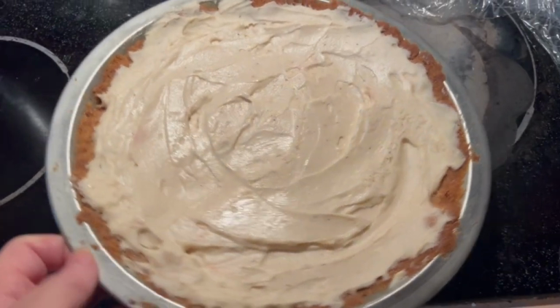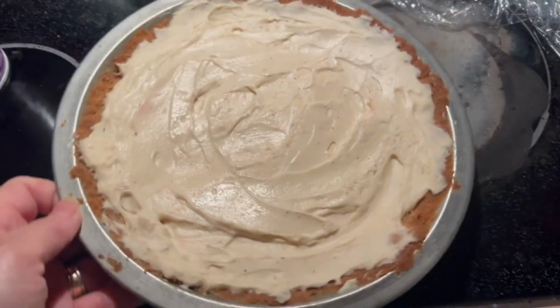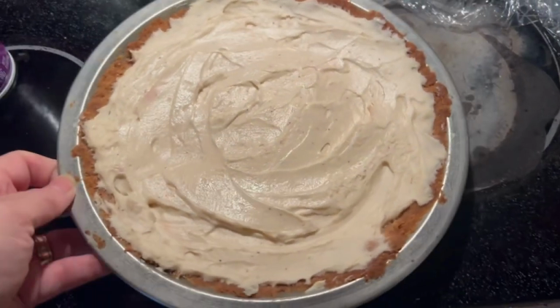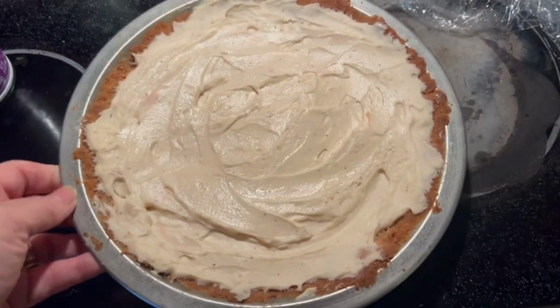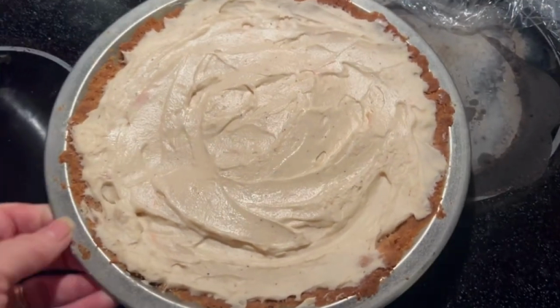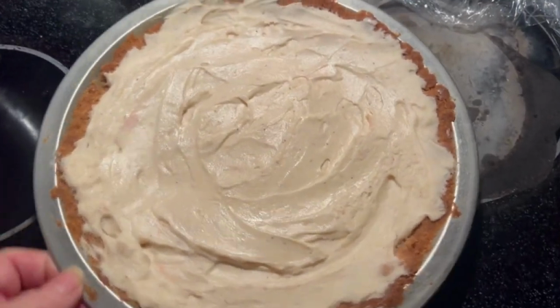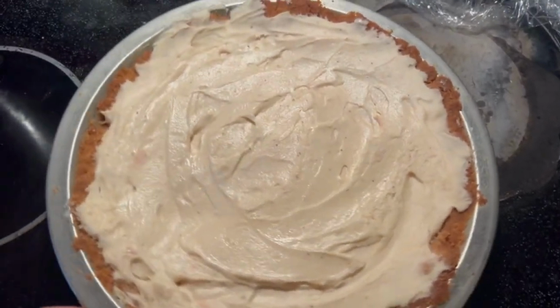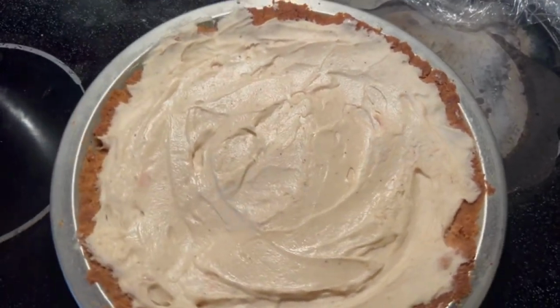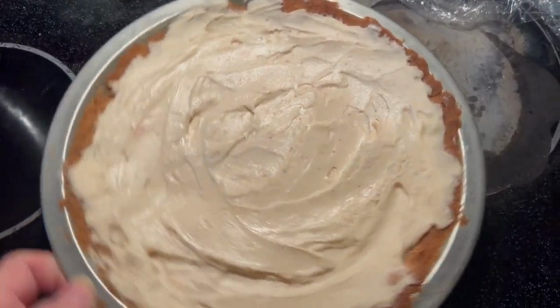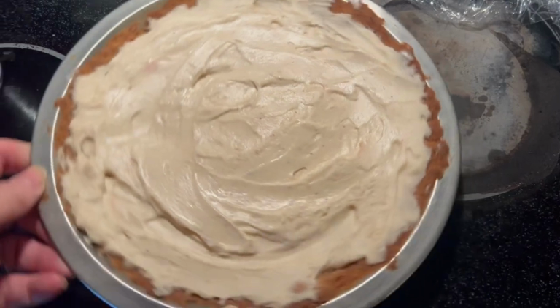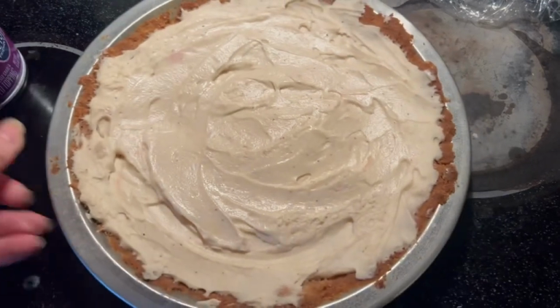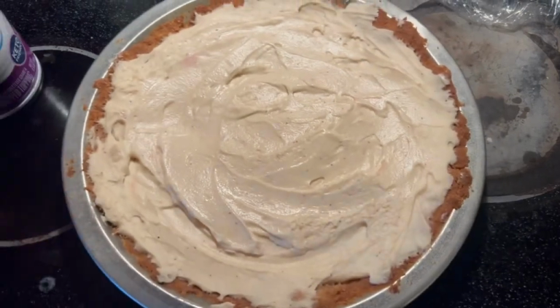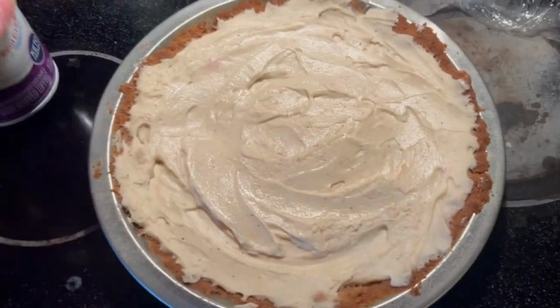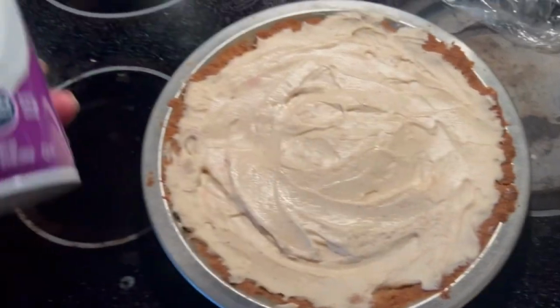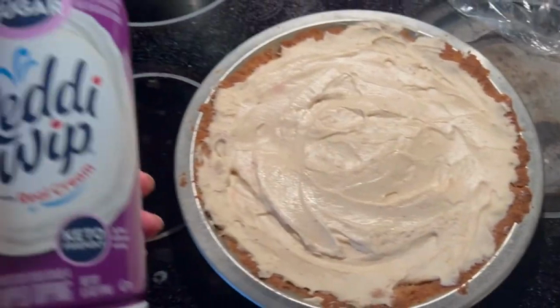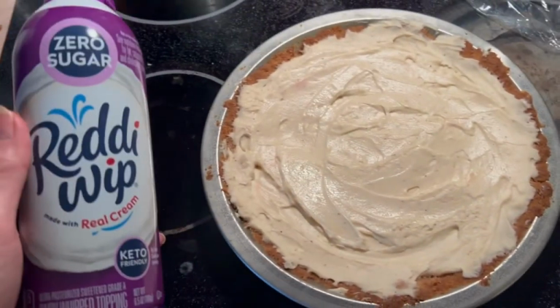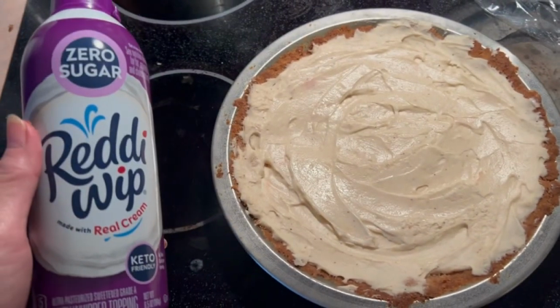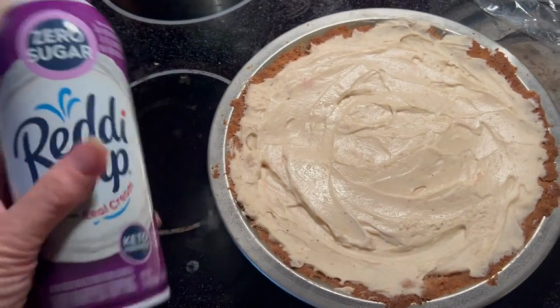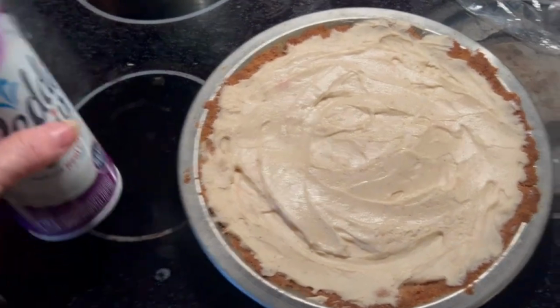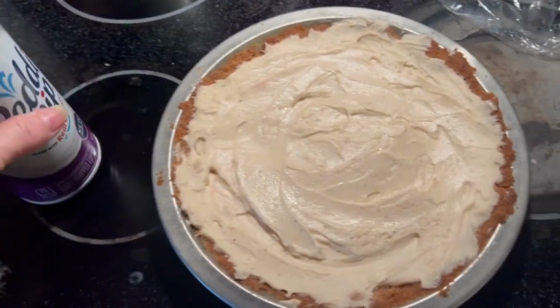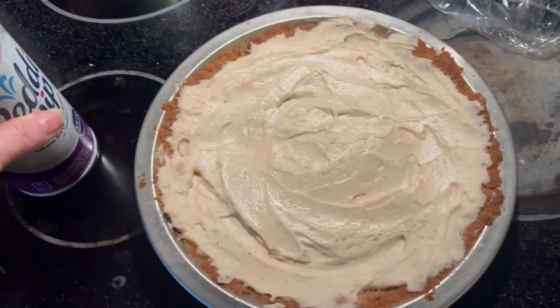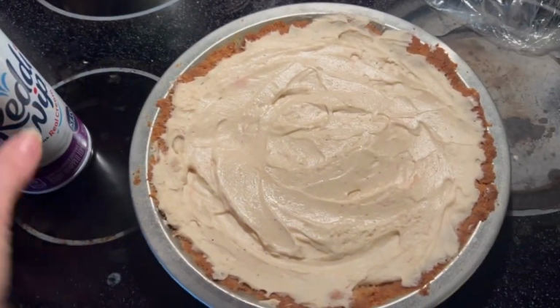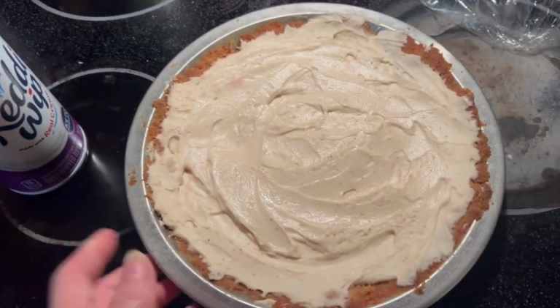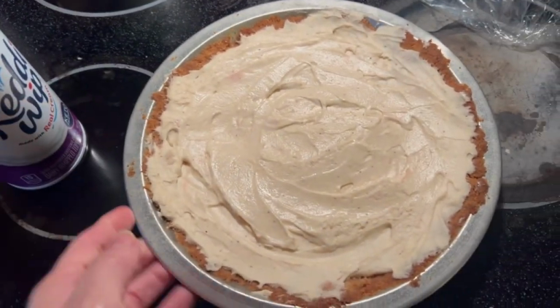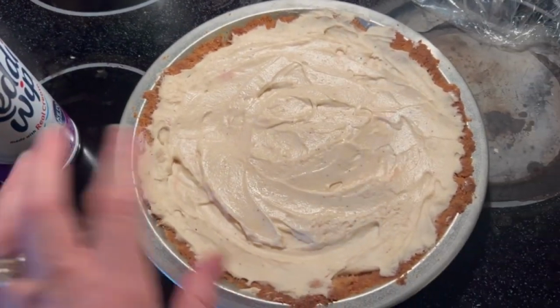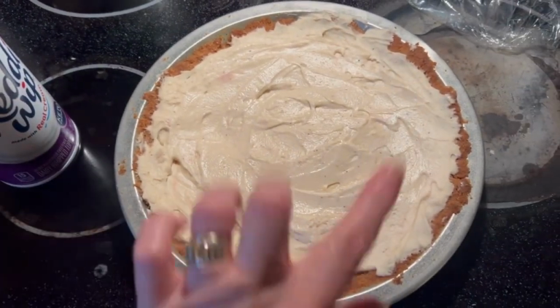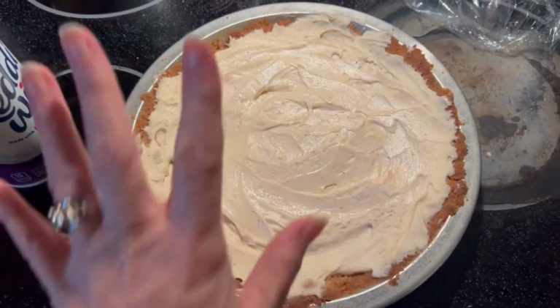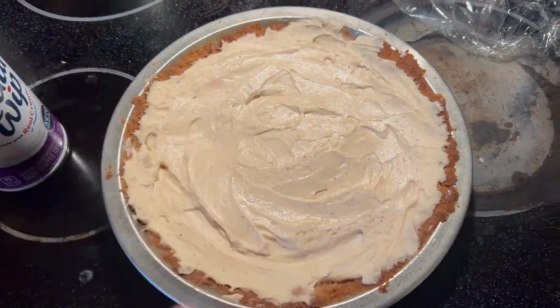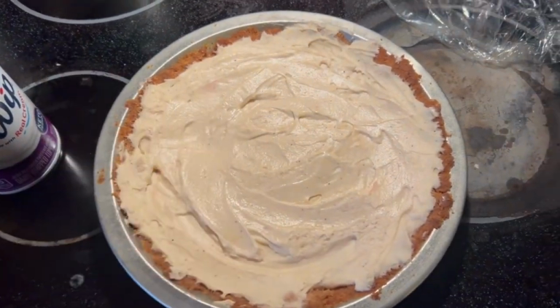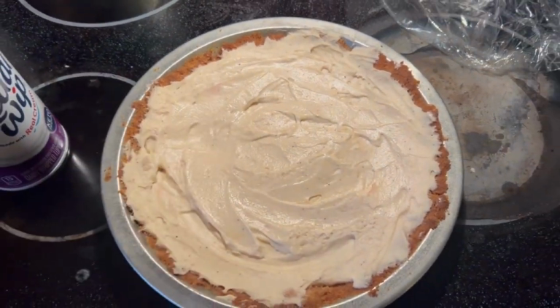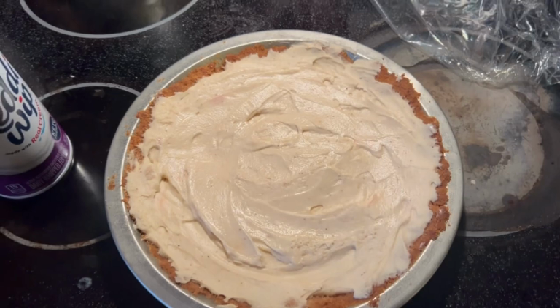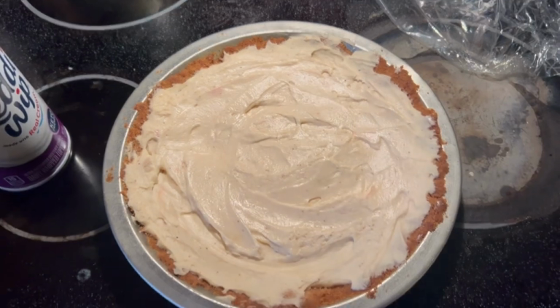I just took it out of the refrigerator and I'm going to make it look pretty. I've got some sugar-free ready whip and I'm going to go ahead and make a pretty design on the outside.